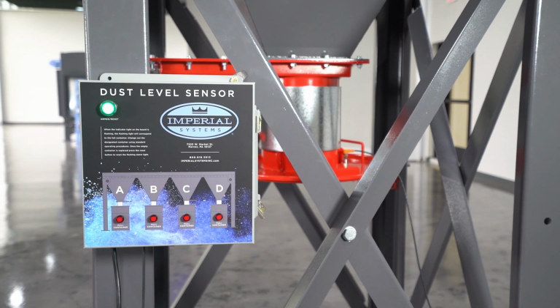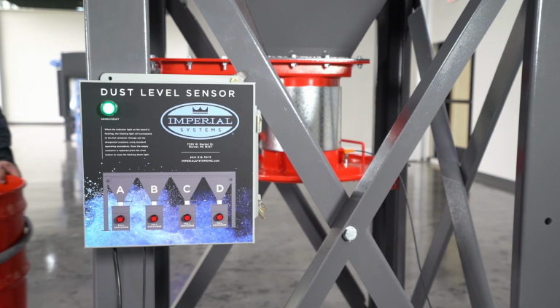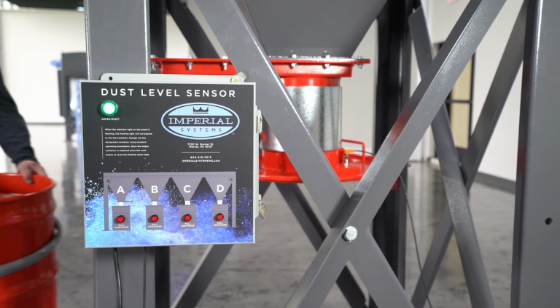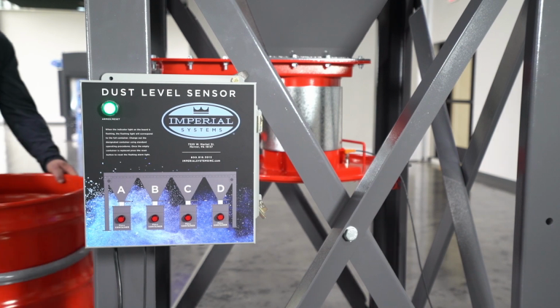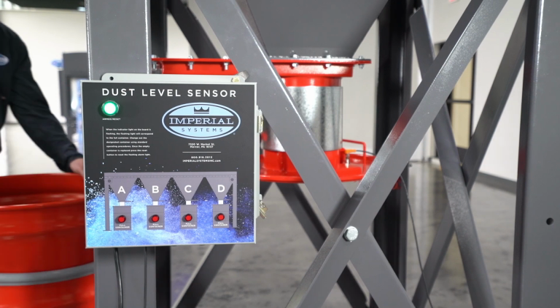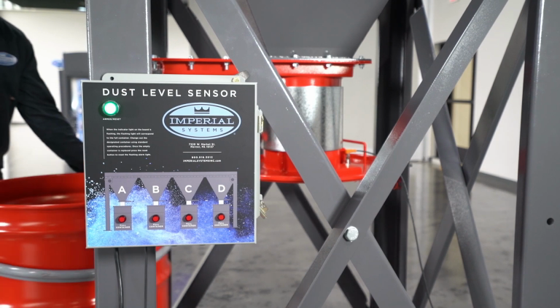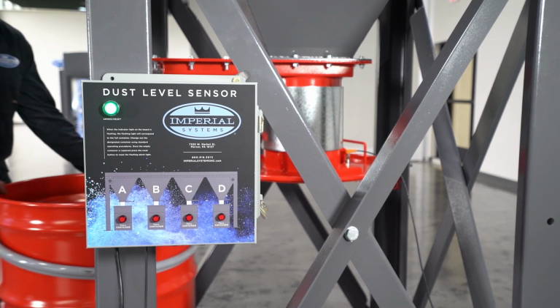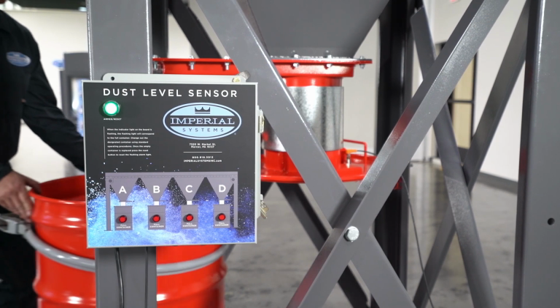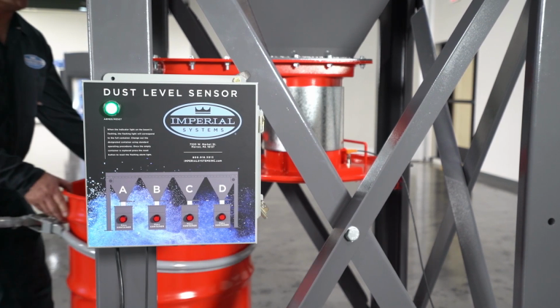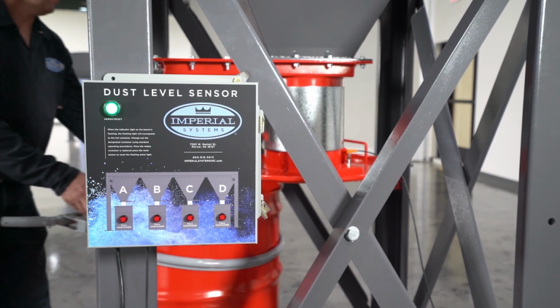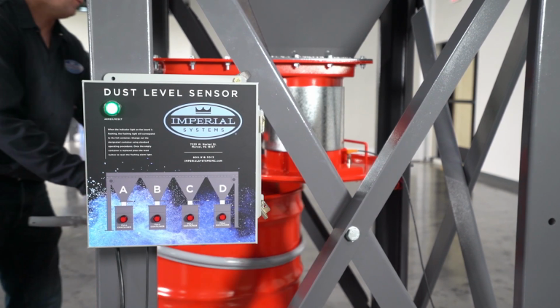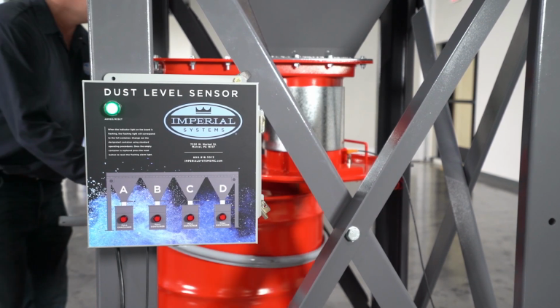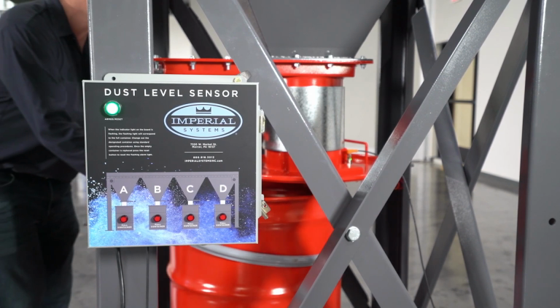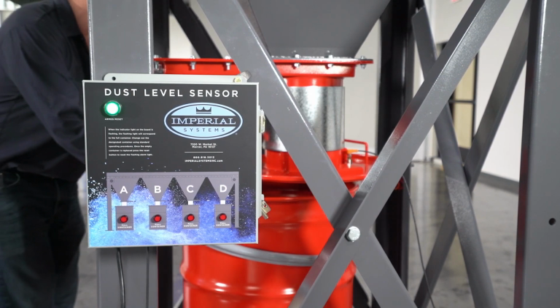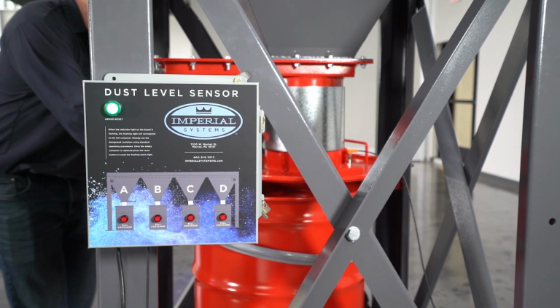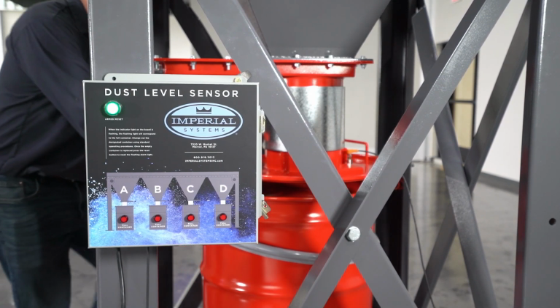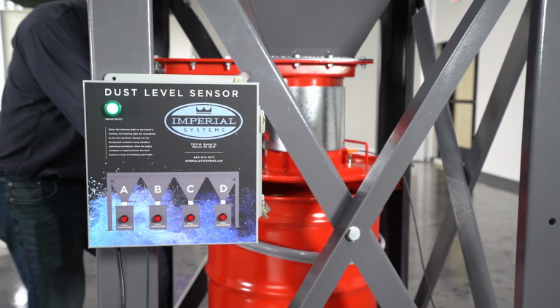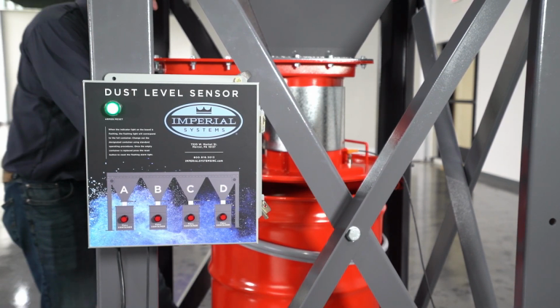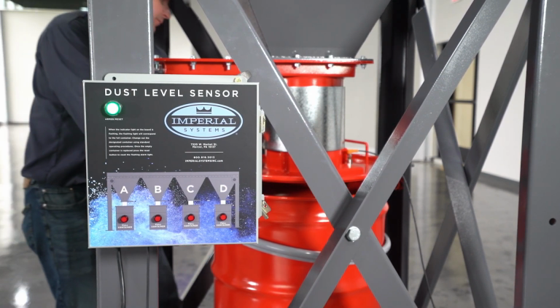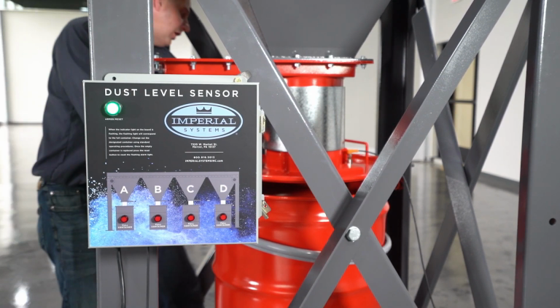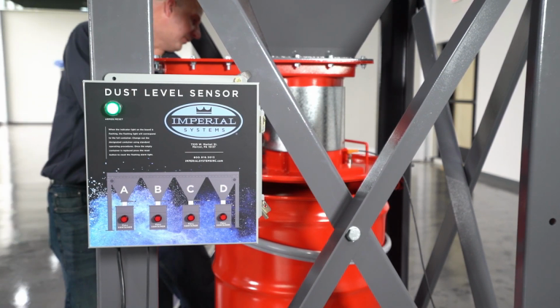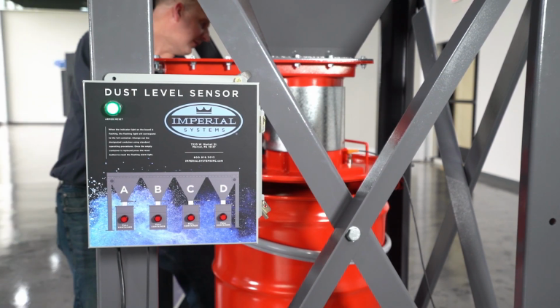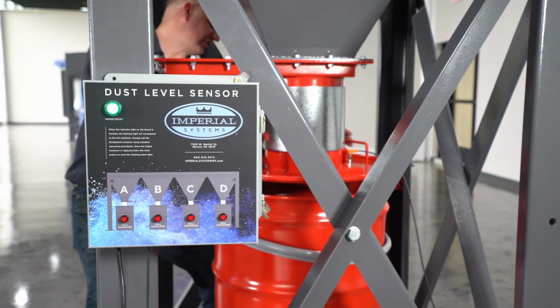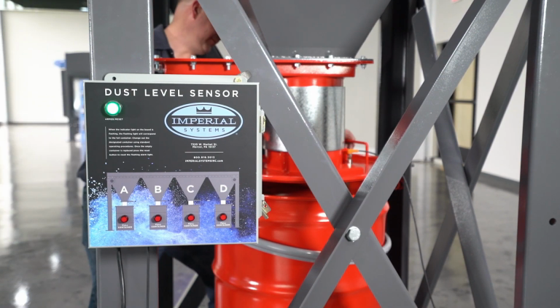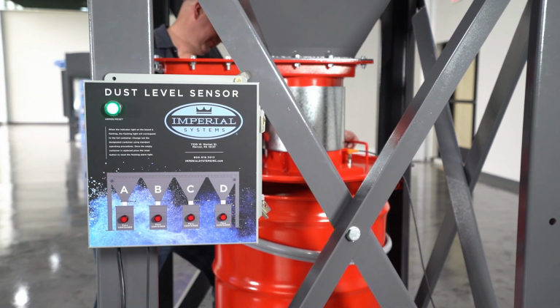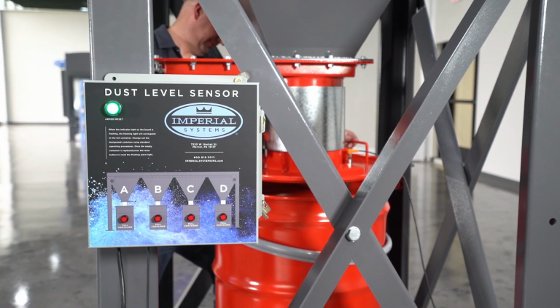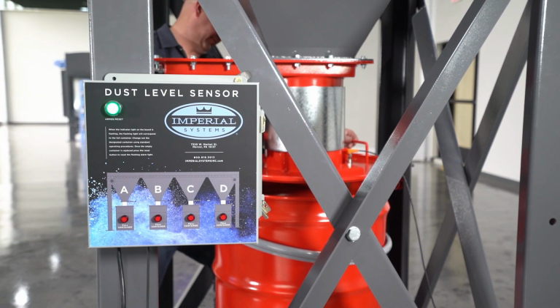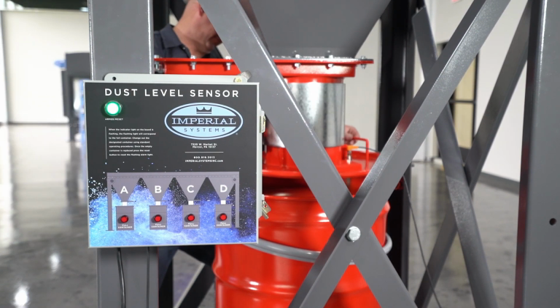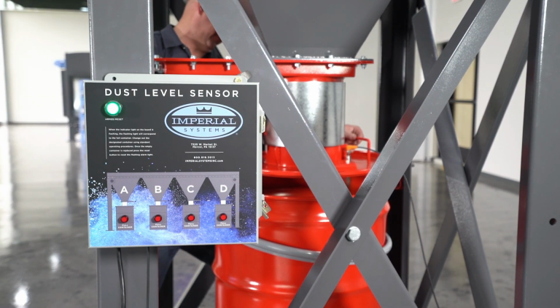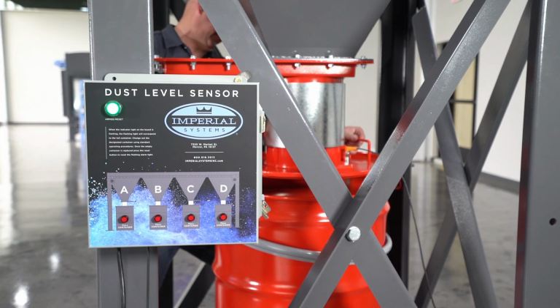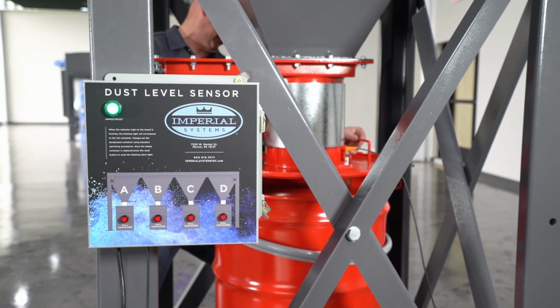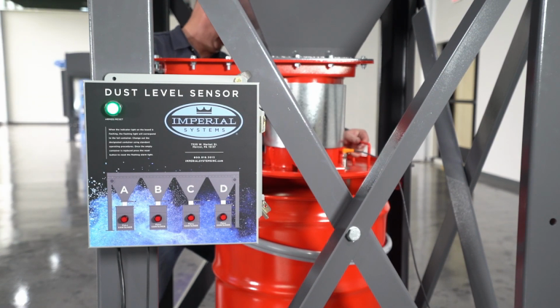The drum is installed and it's ready for operation.